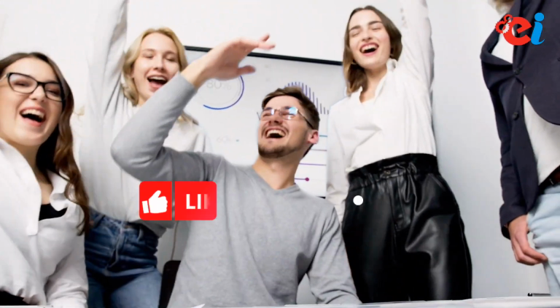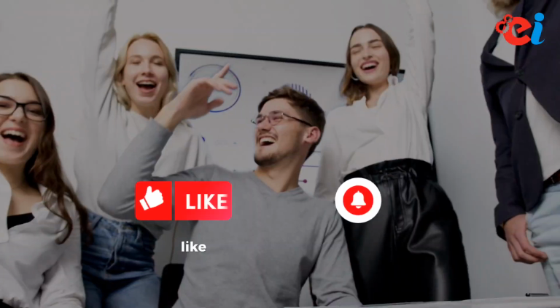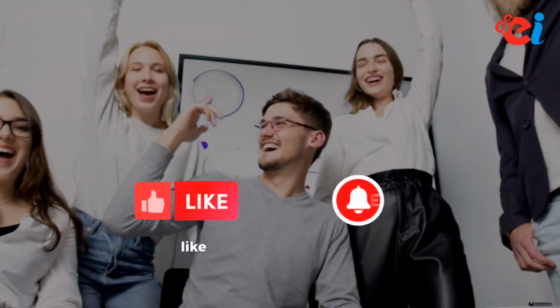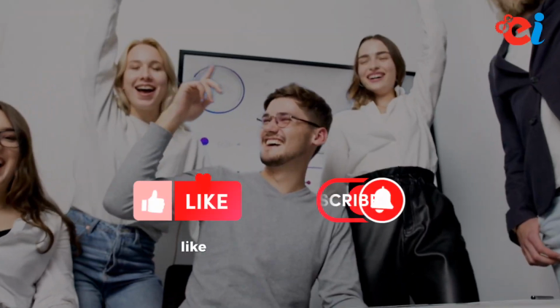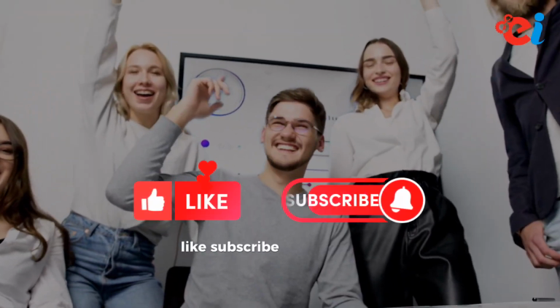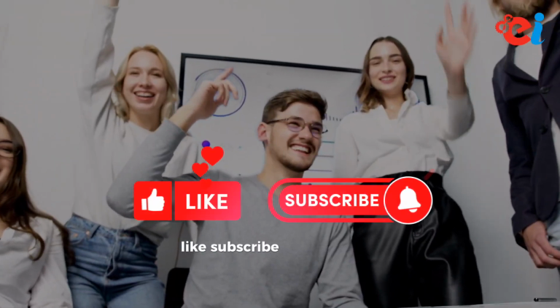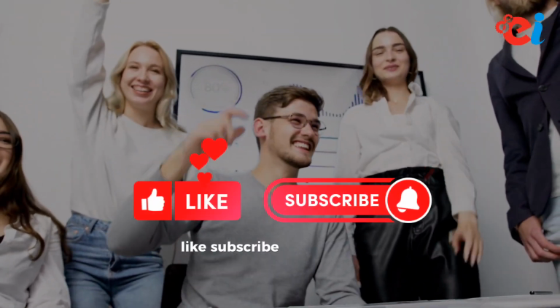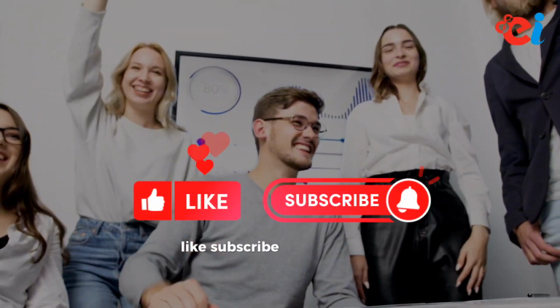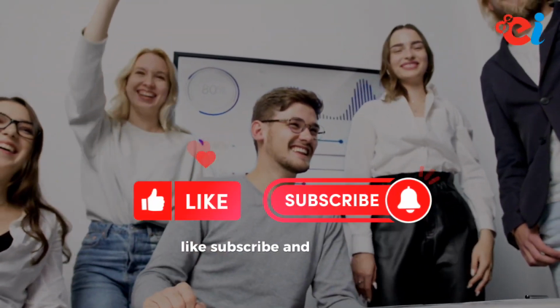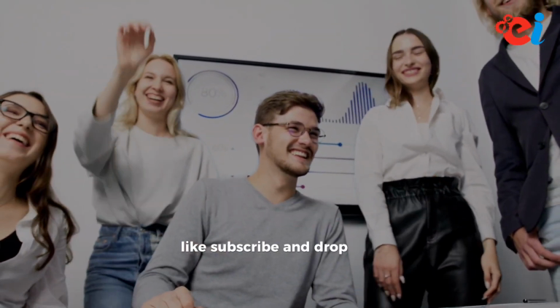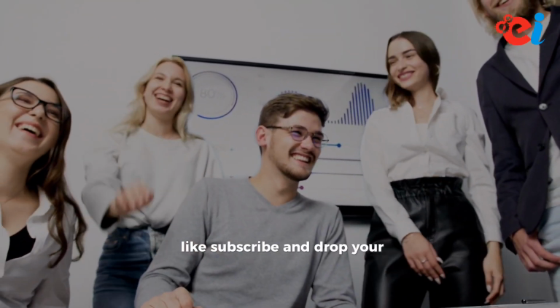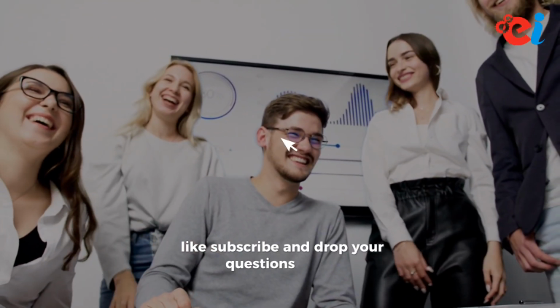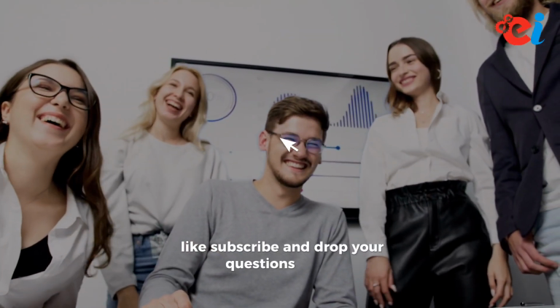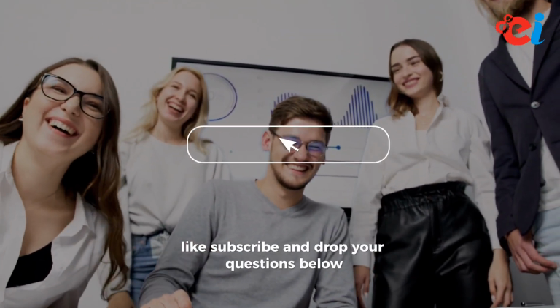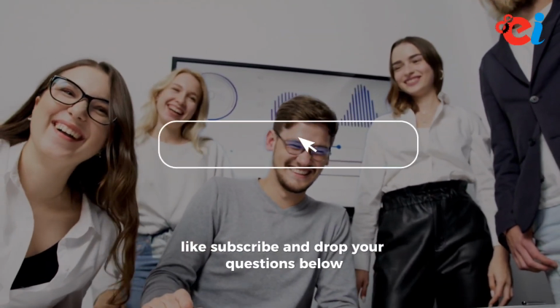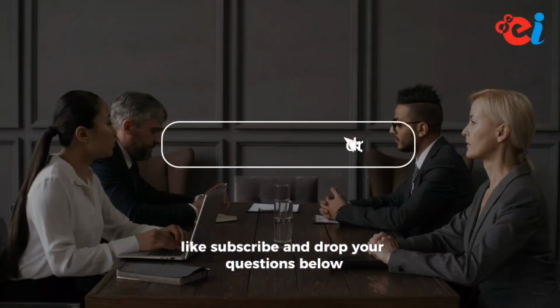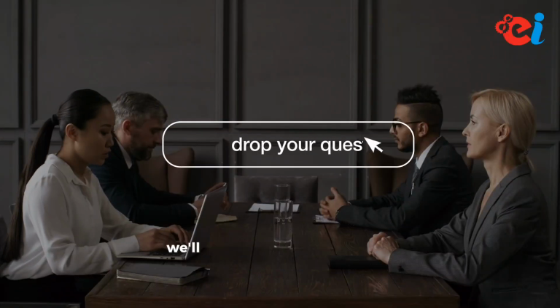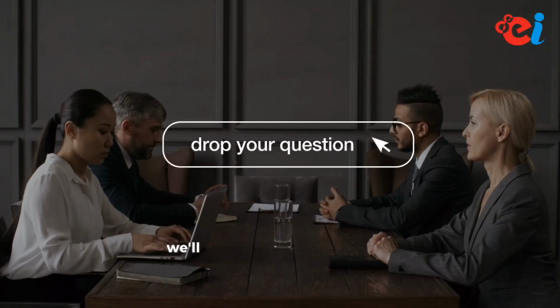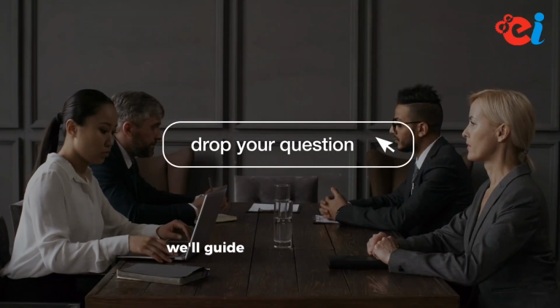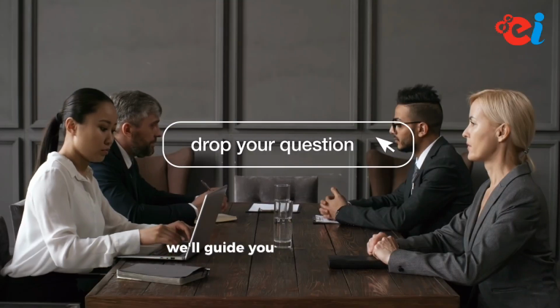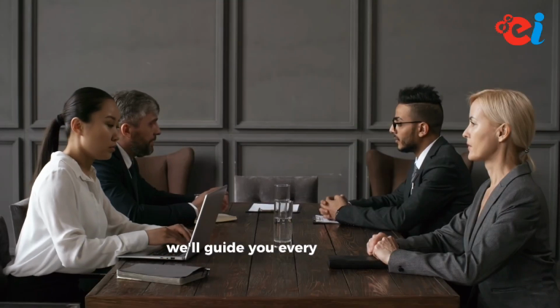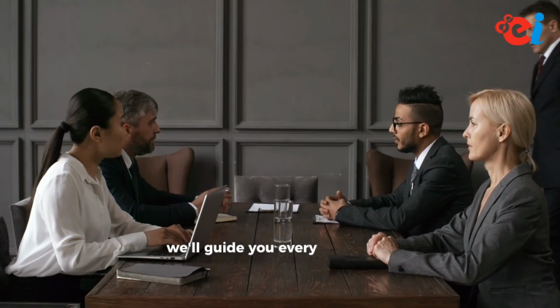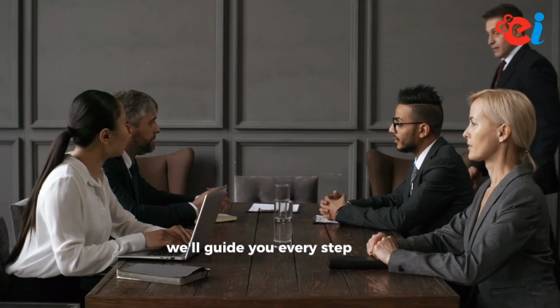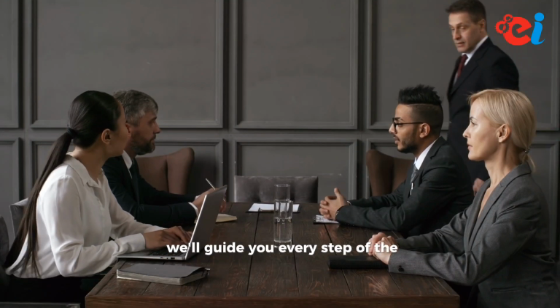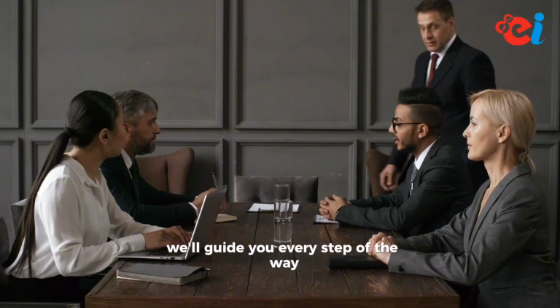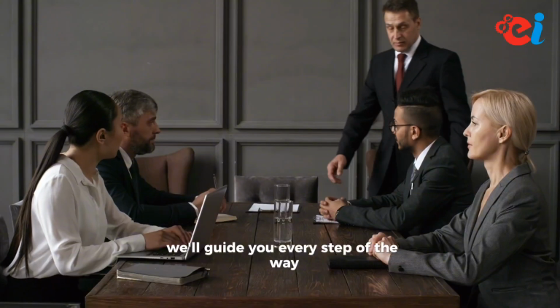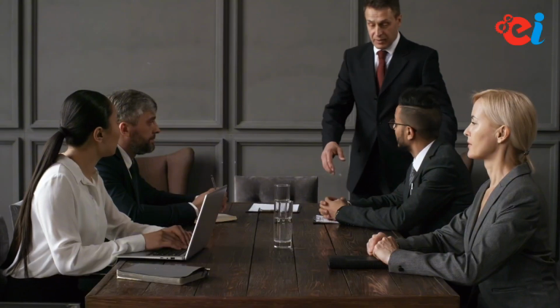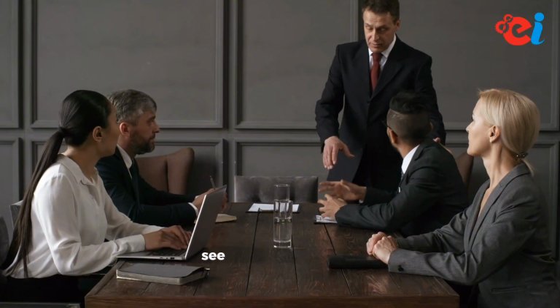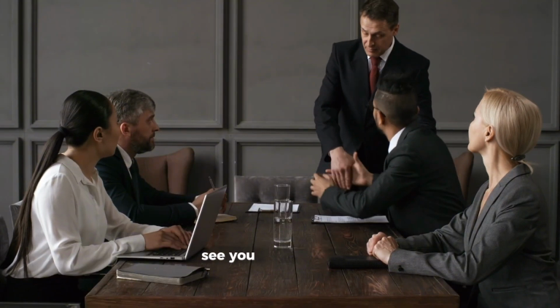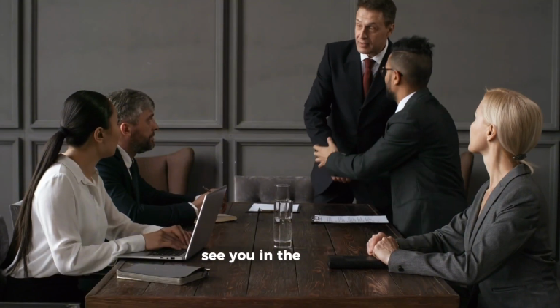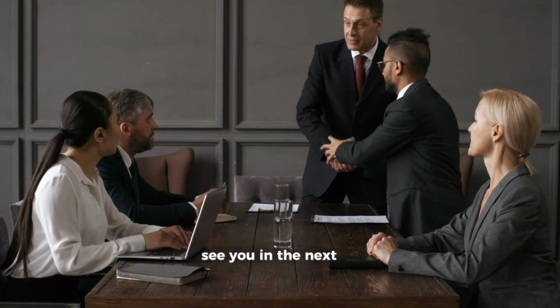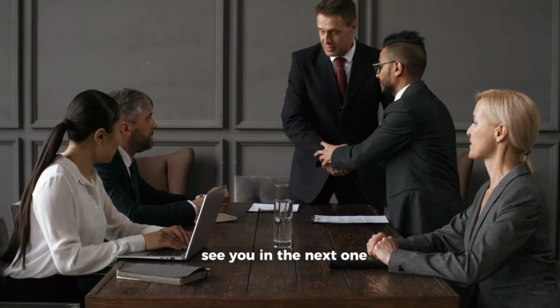Like, subscribe, and drop your questions below. We'll guide you every step of the way. See you in the next one.